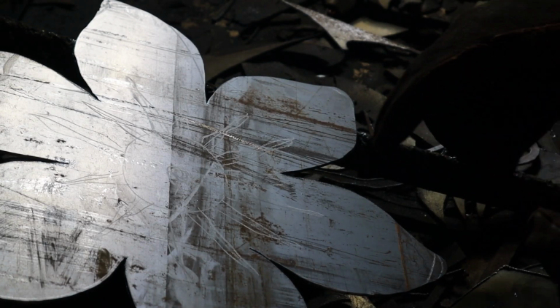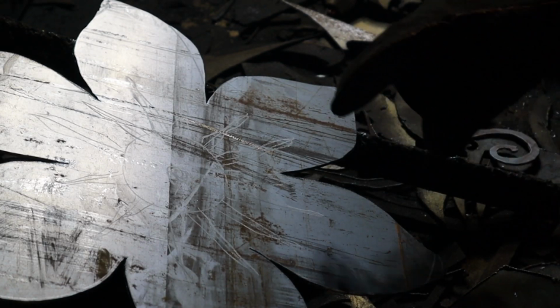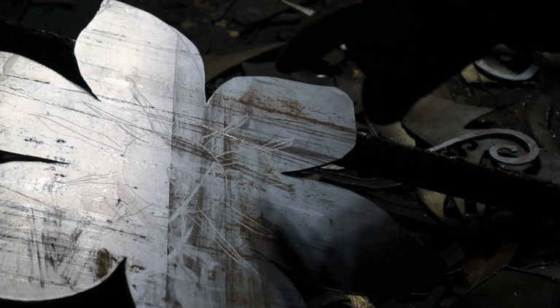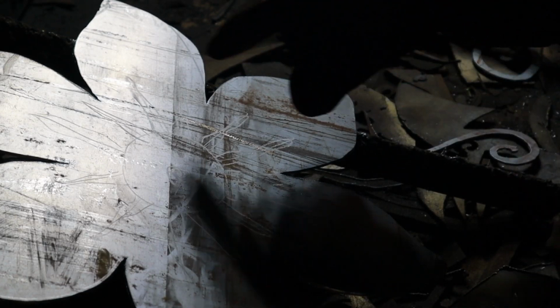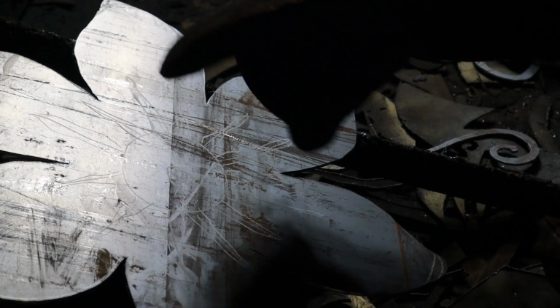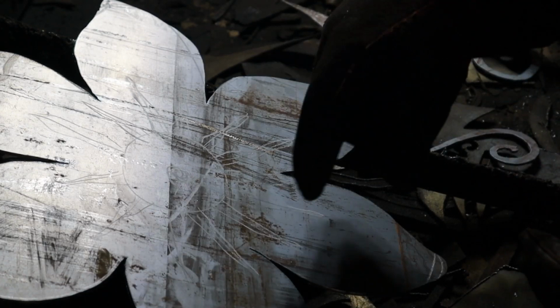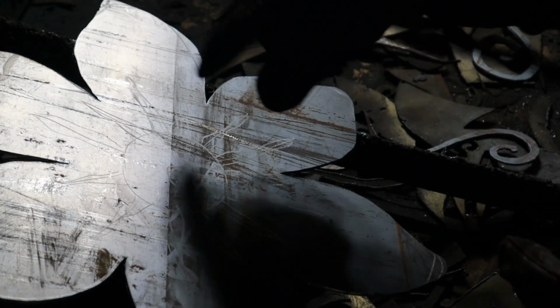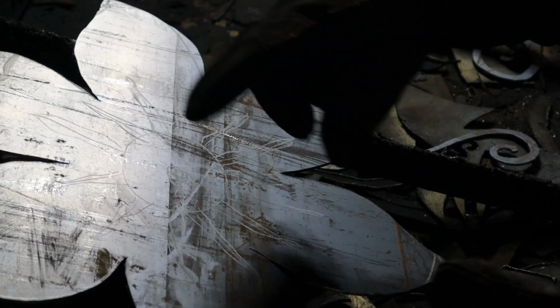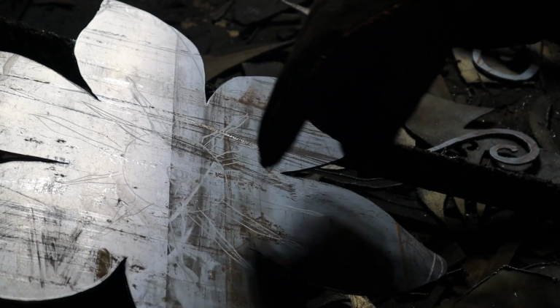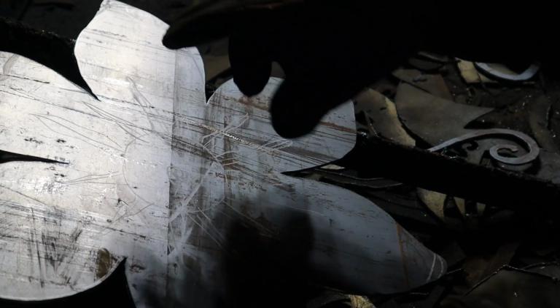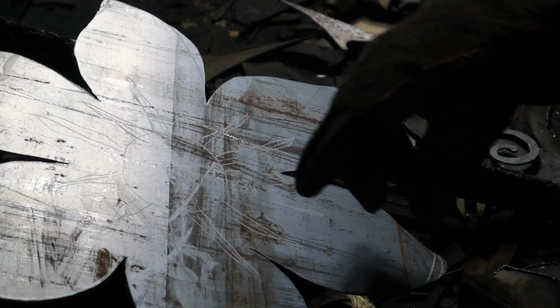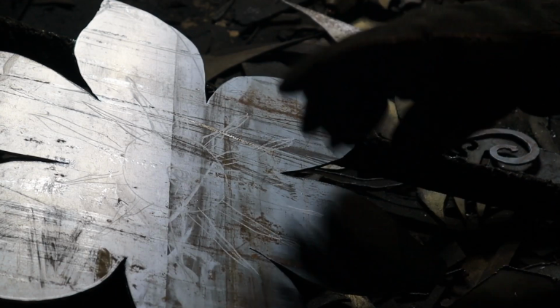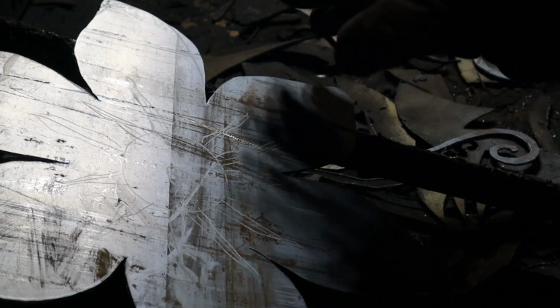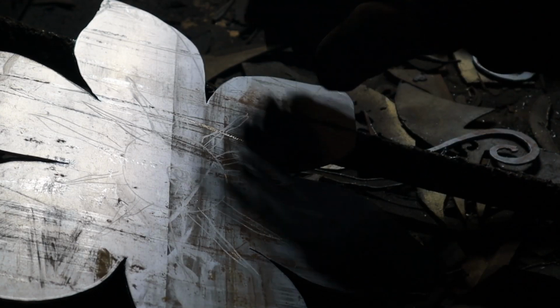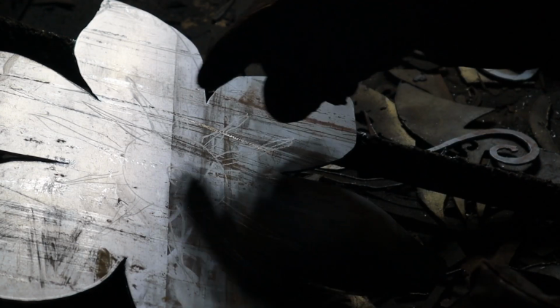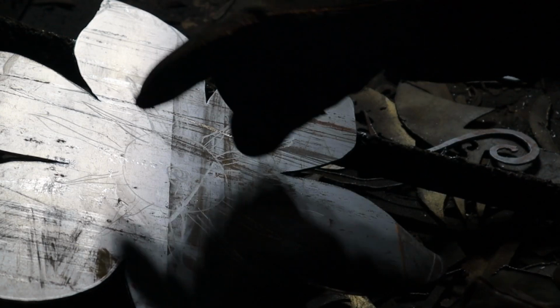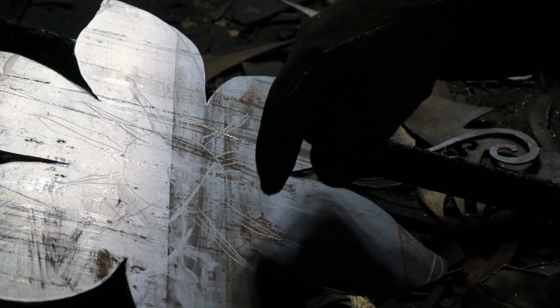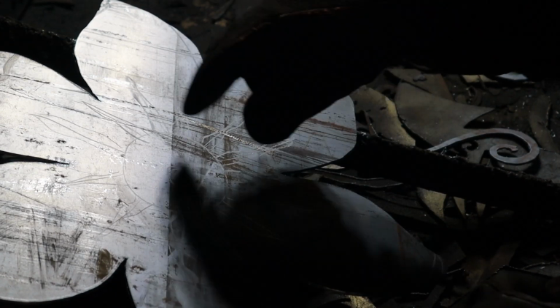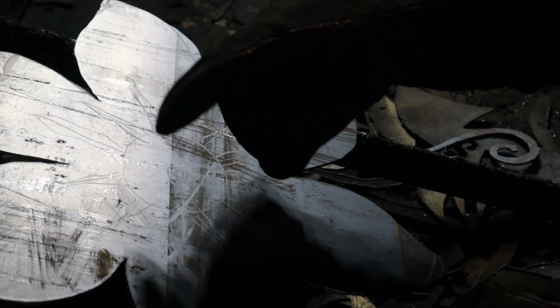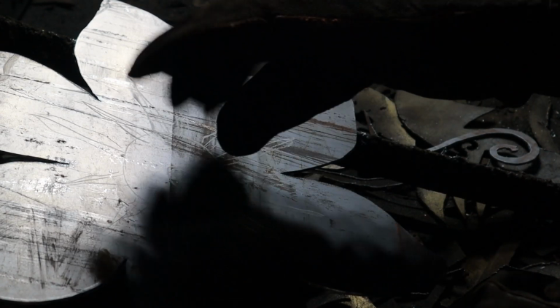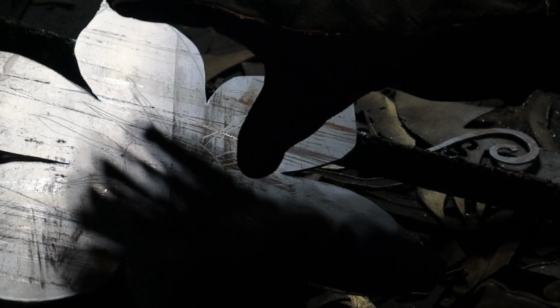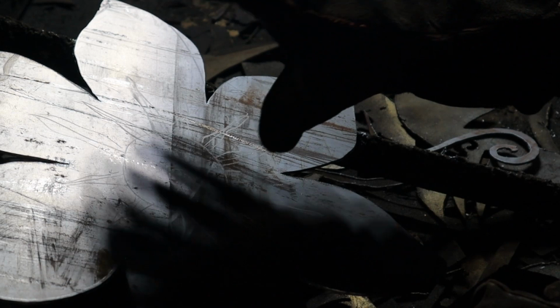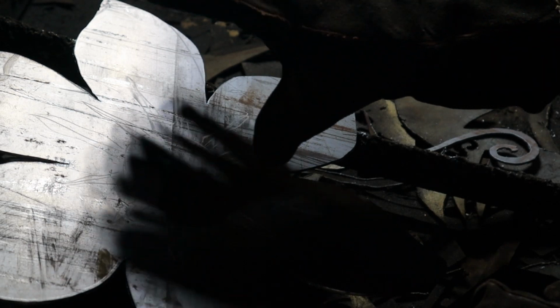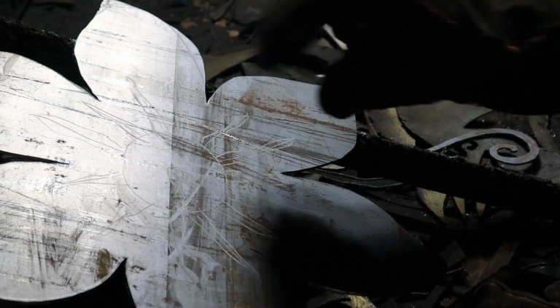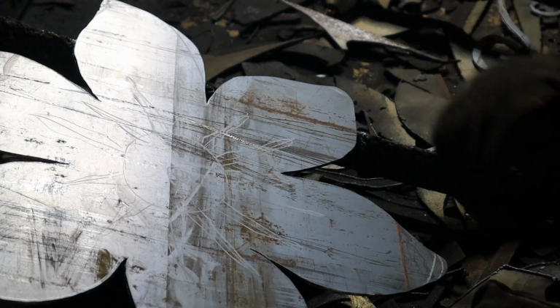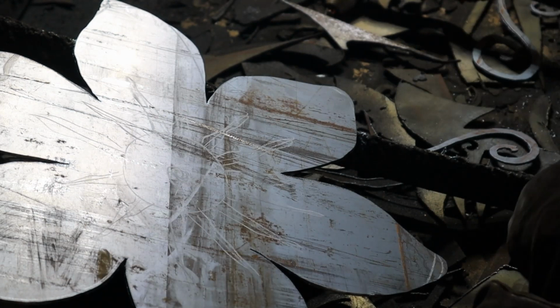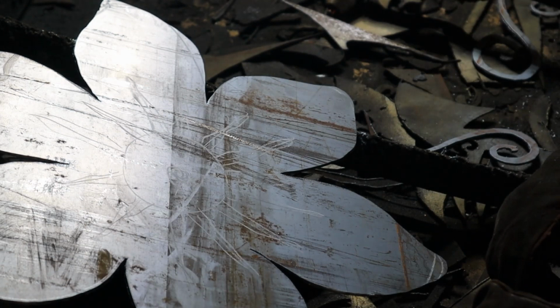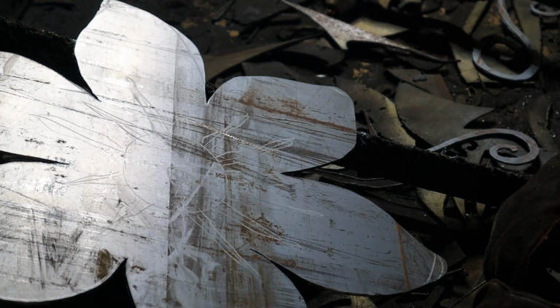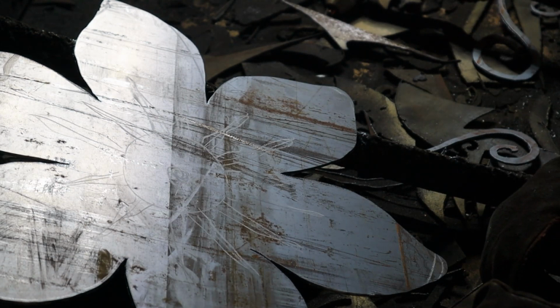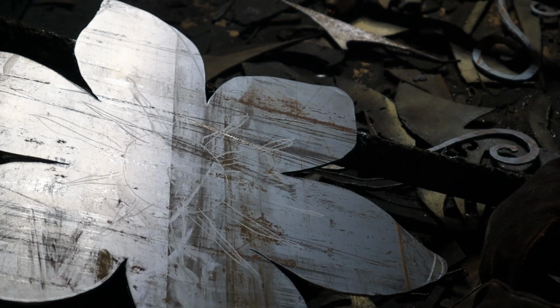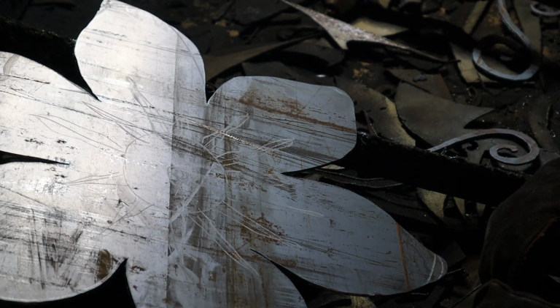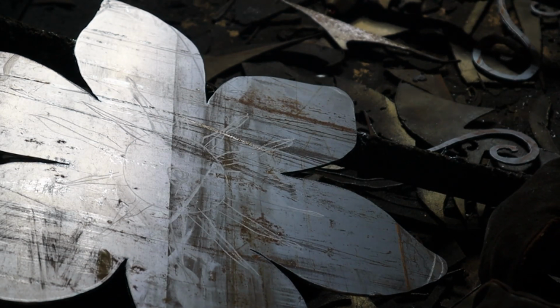Now we're going to make some magic happen with this inside — this is what's really going to make it look like a flower.